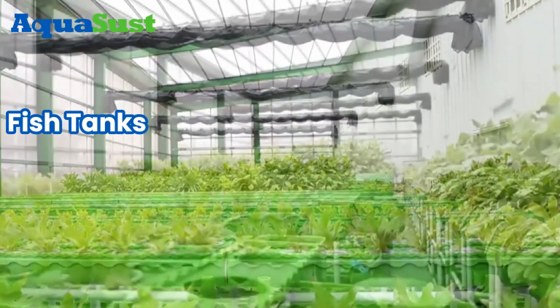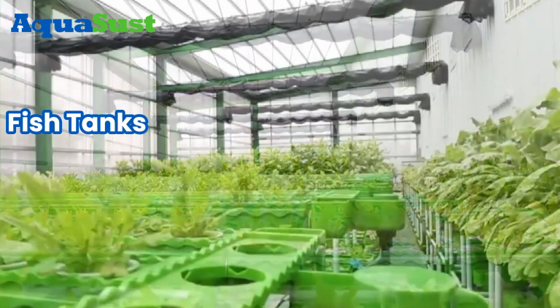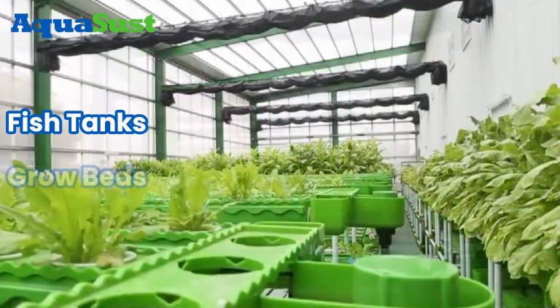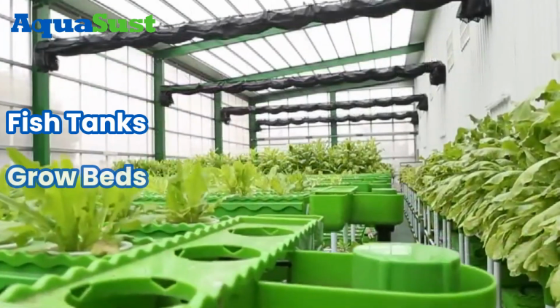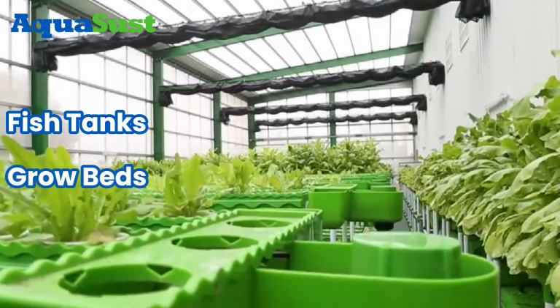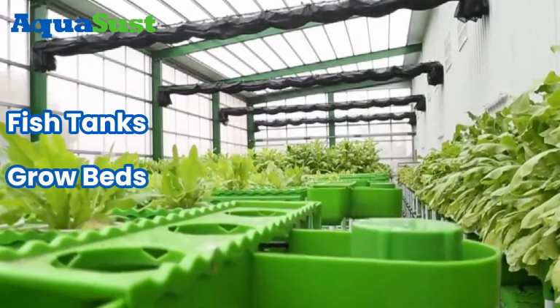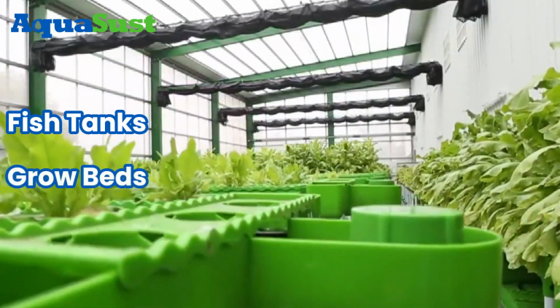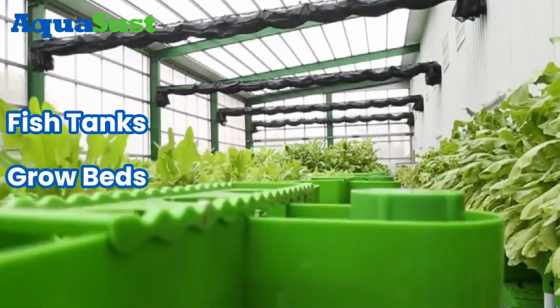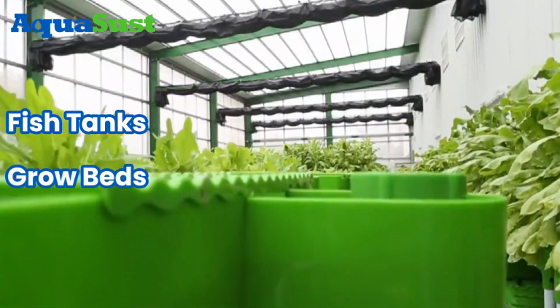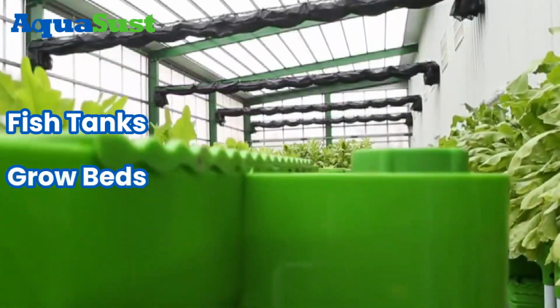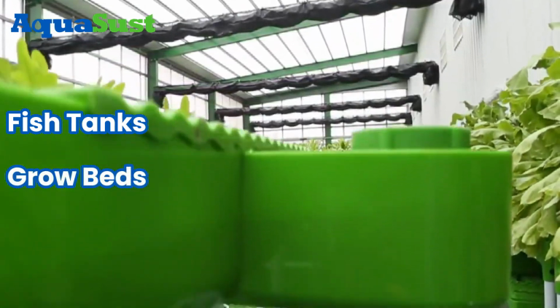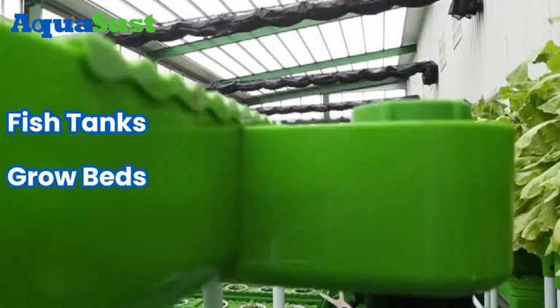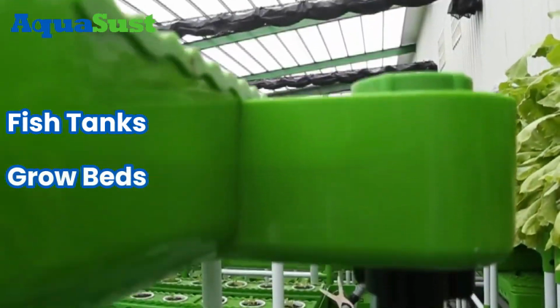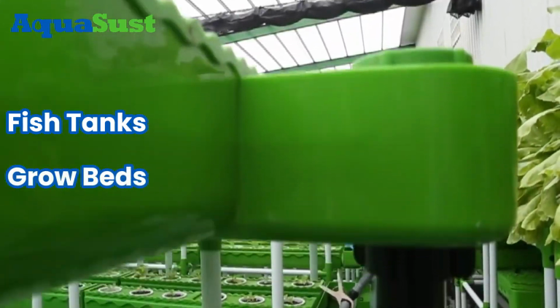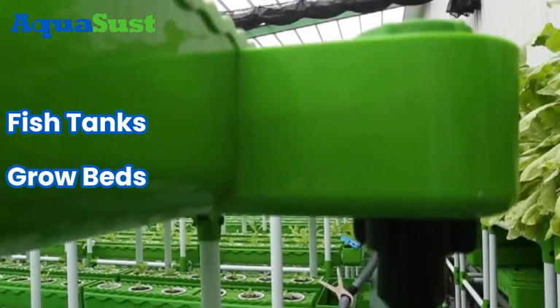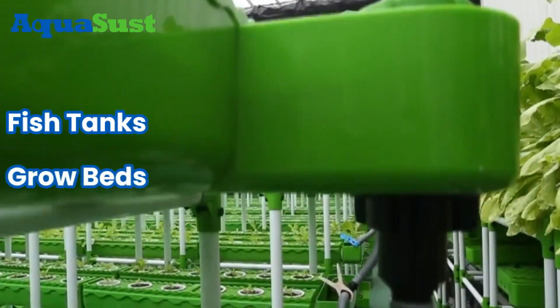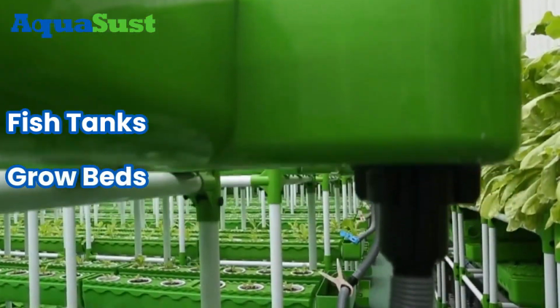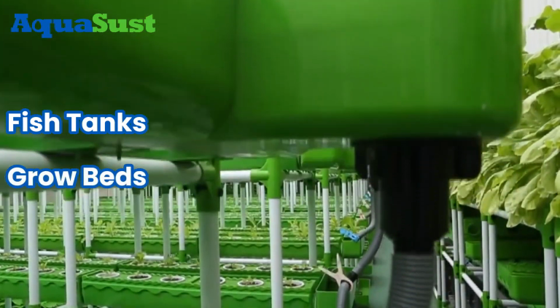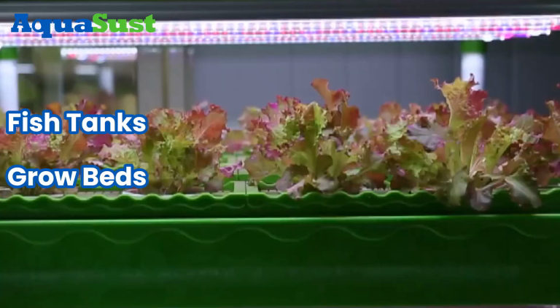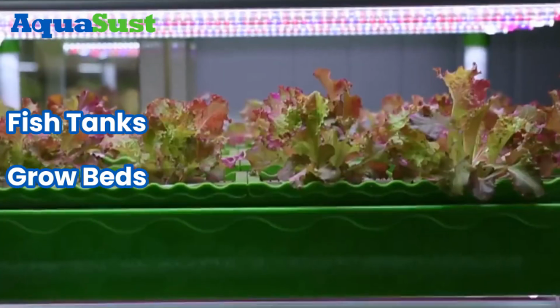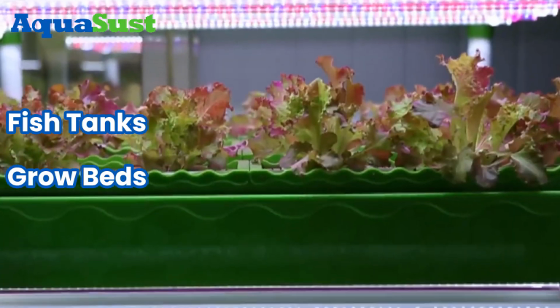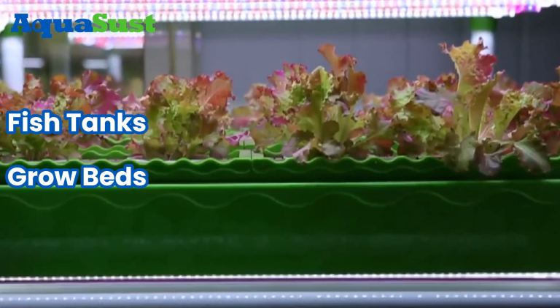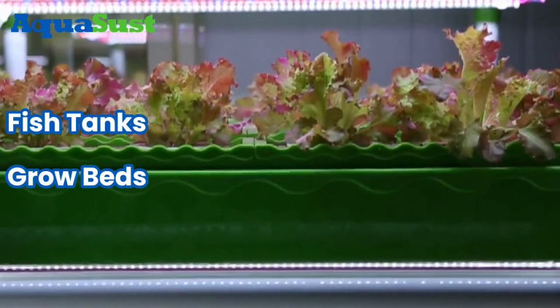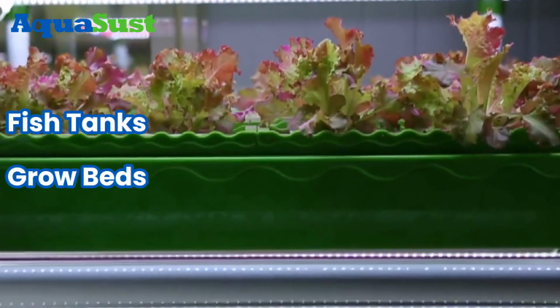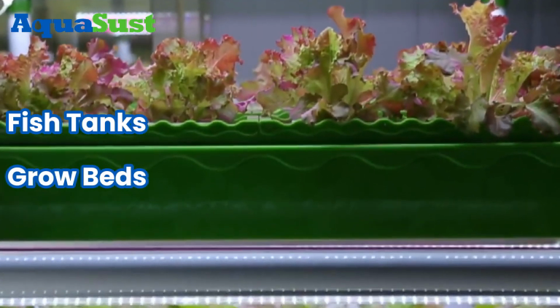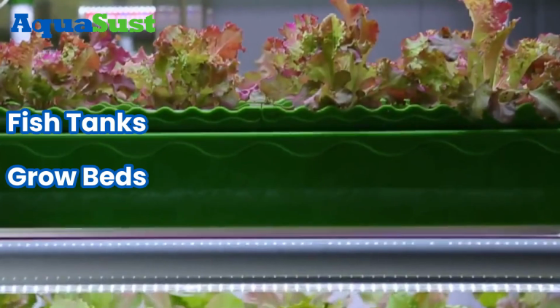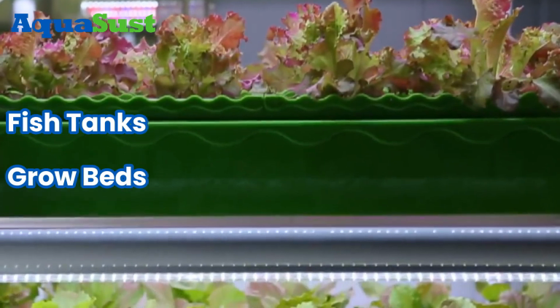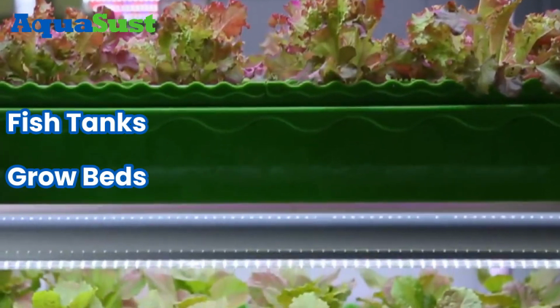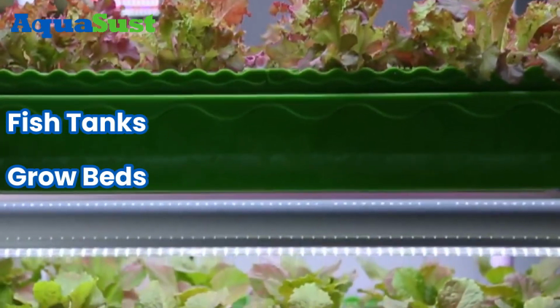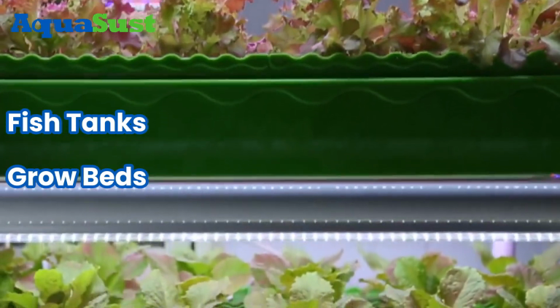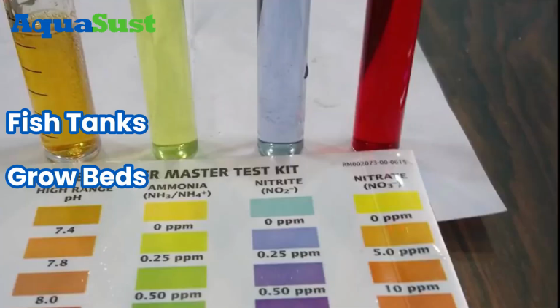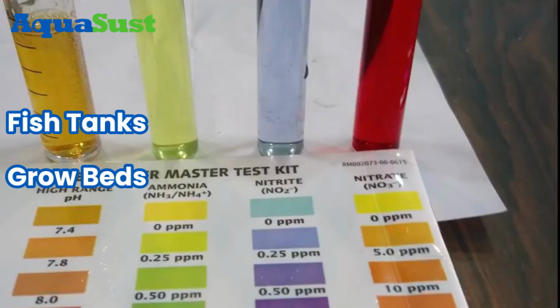2. Grow Beds. Support plant growth with a medium and circulate water from fish tanks for nutrients.